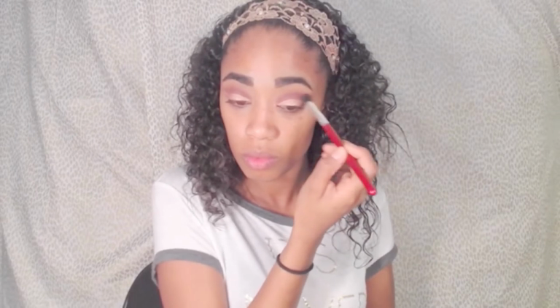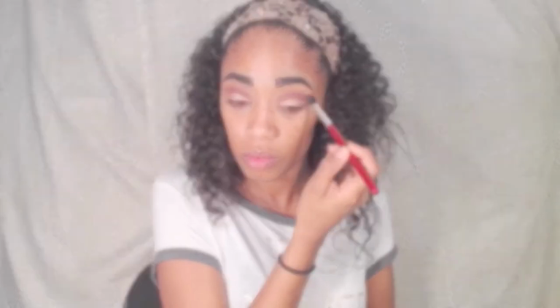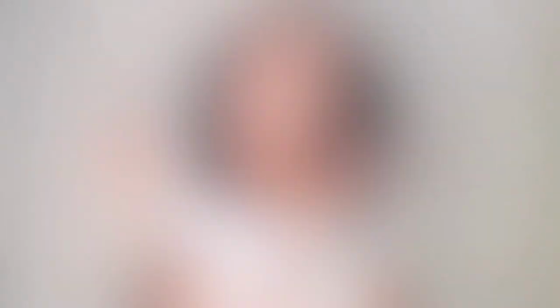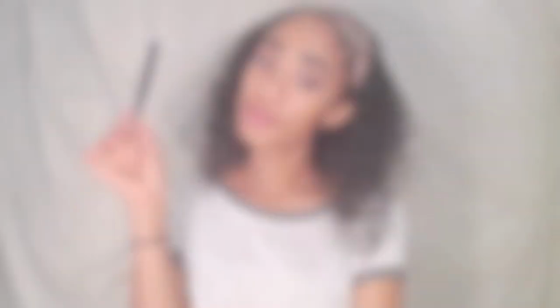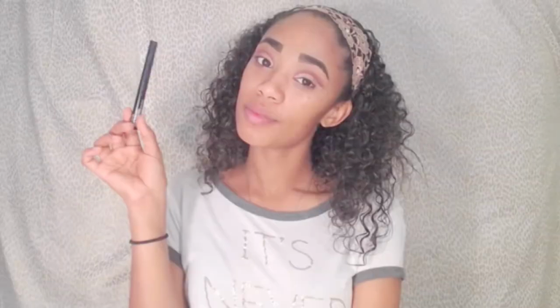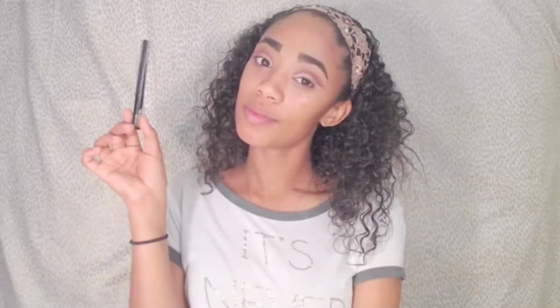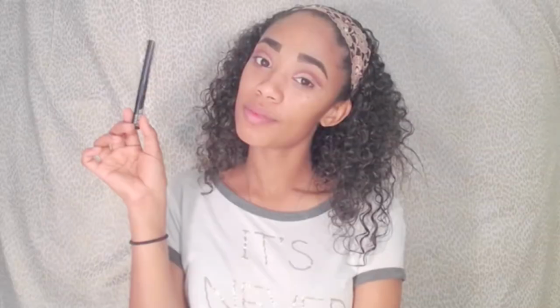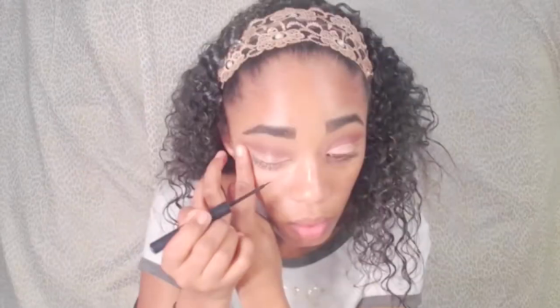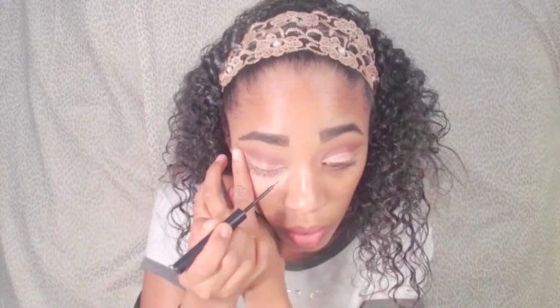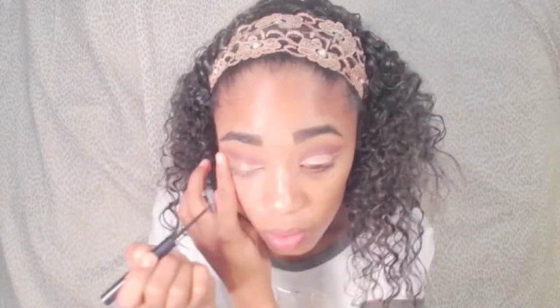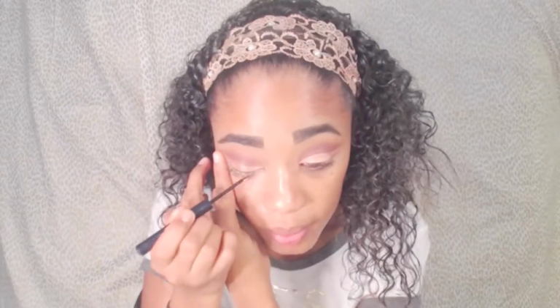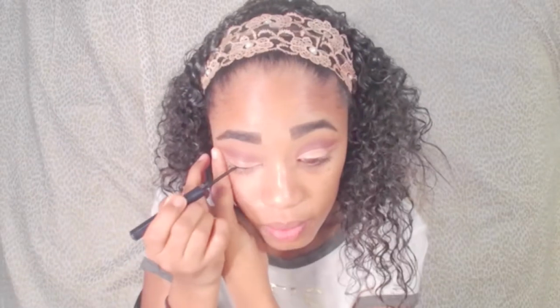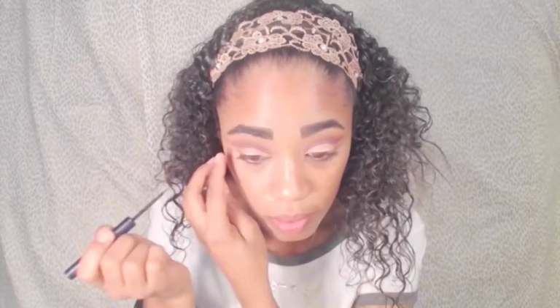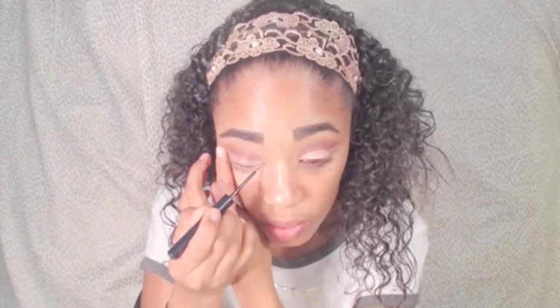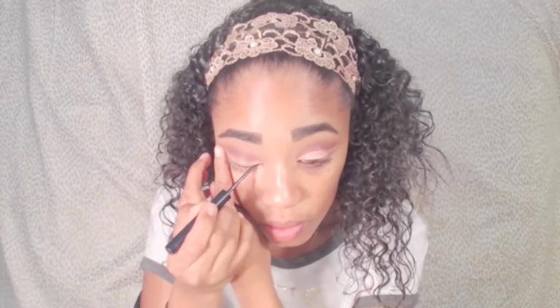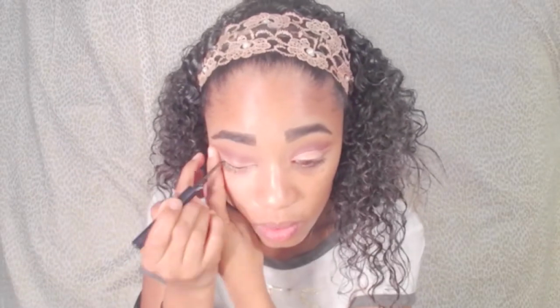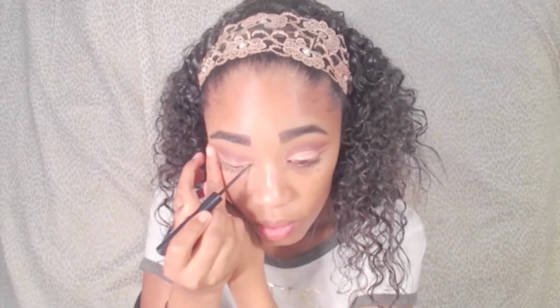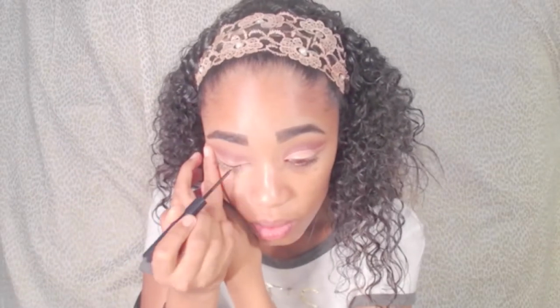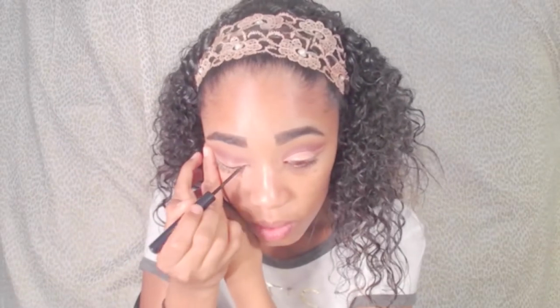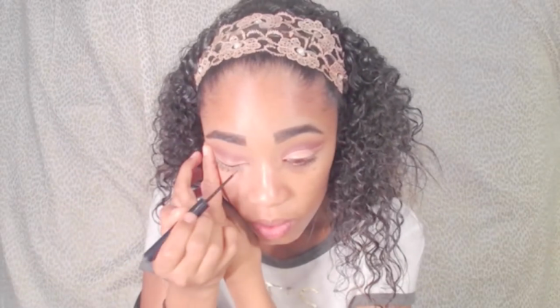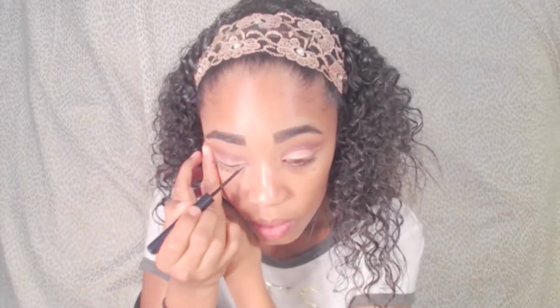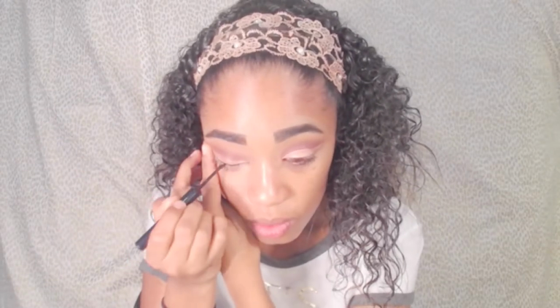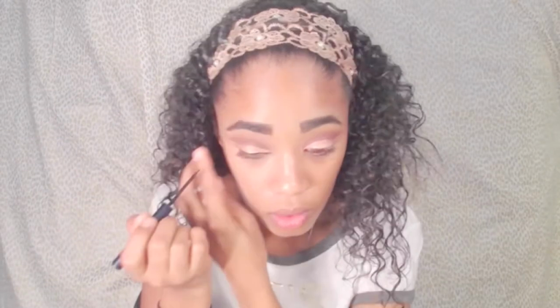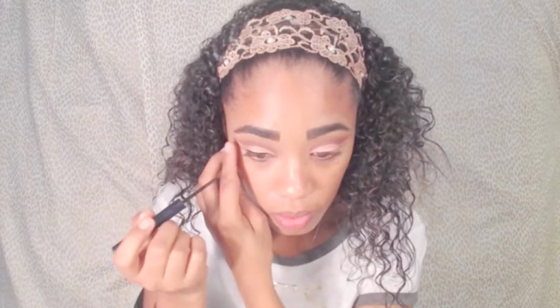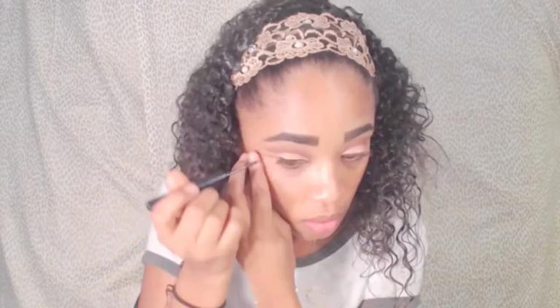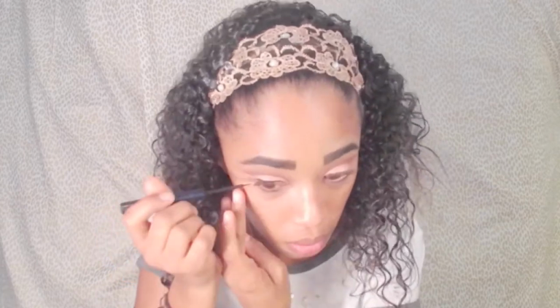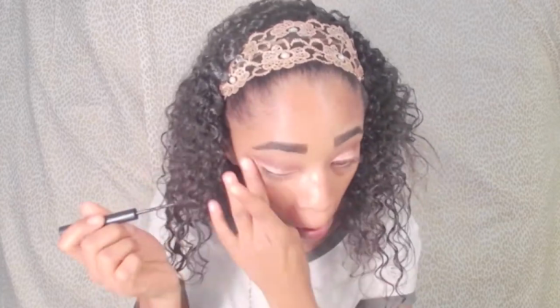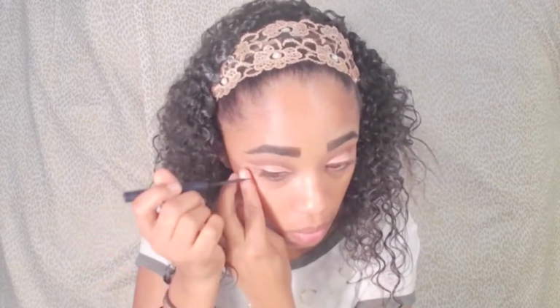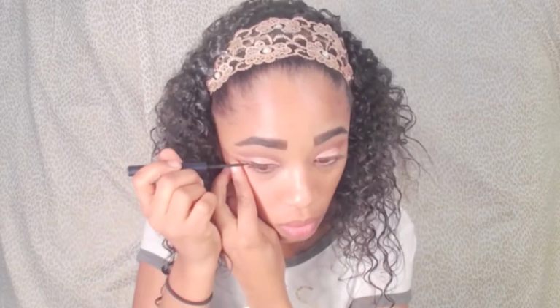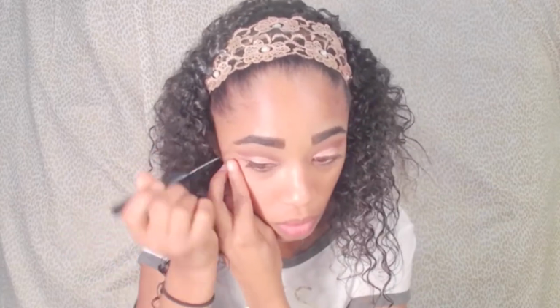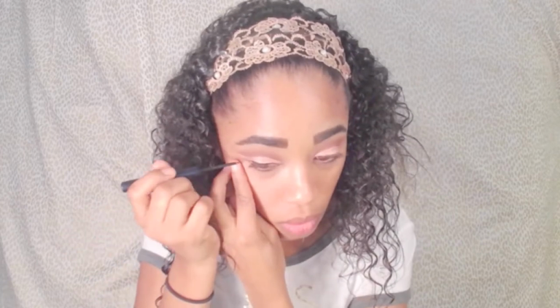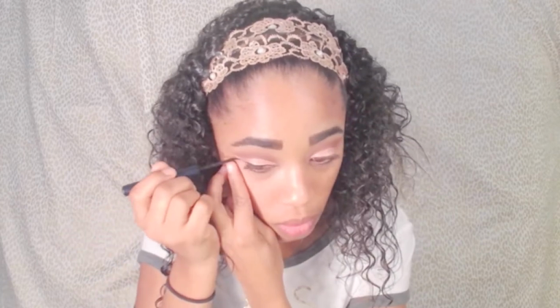And here for eyeliner I'm using my NYX Matte Liquid Liner.